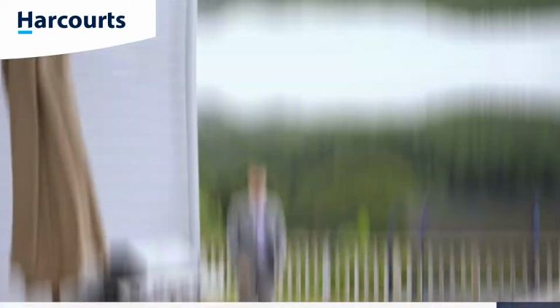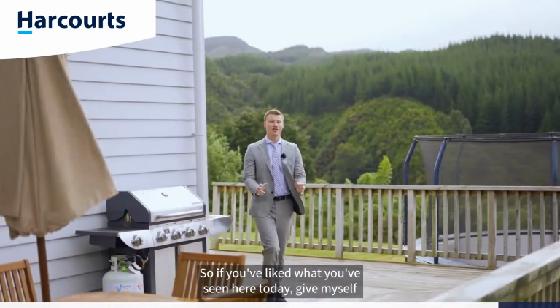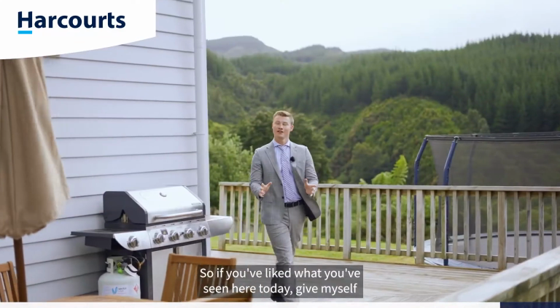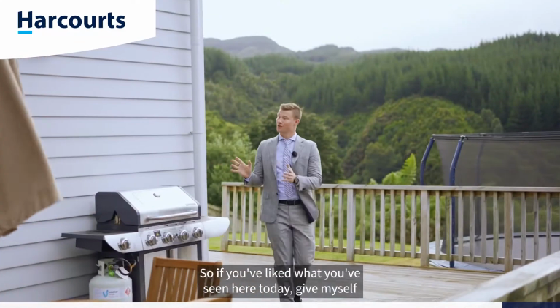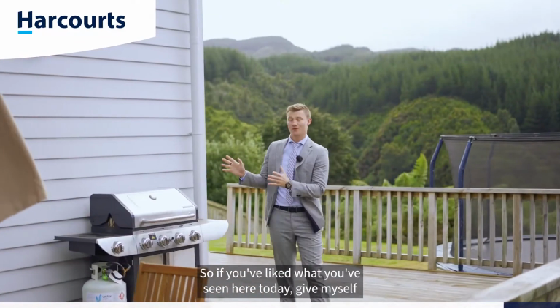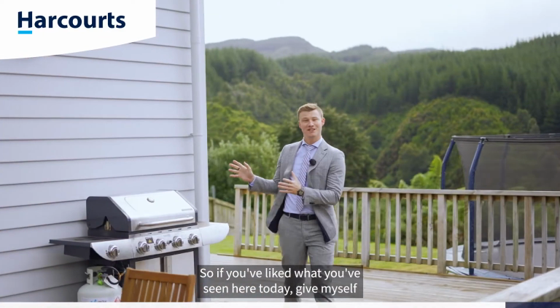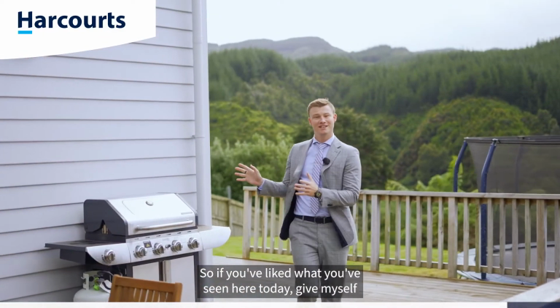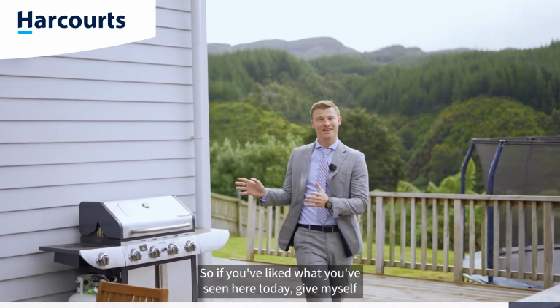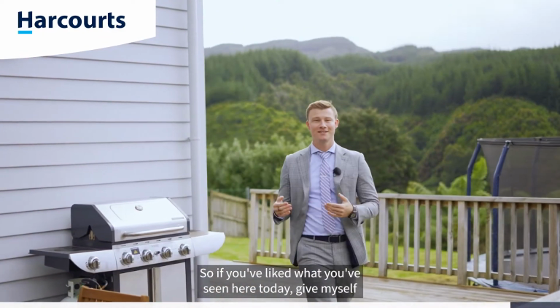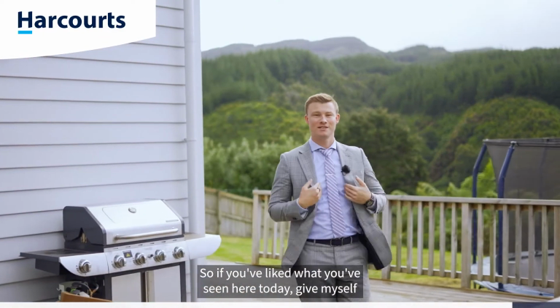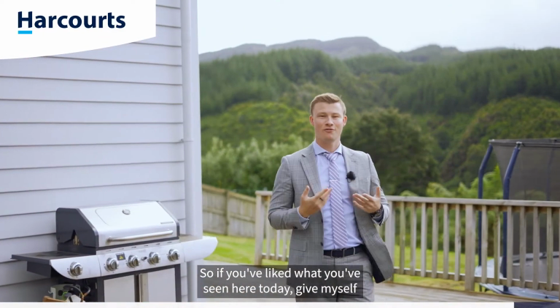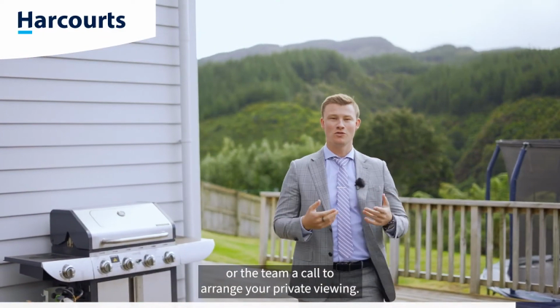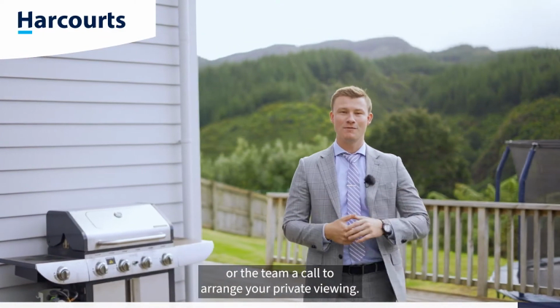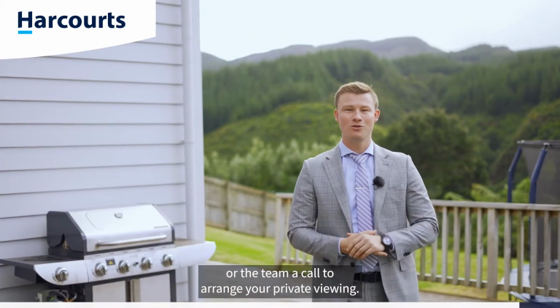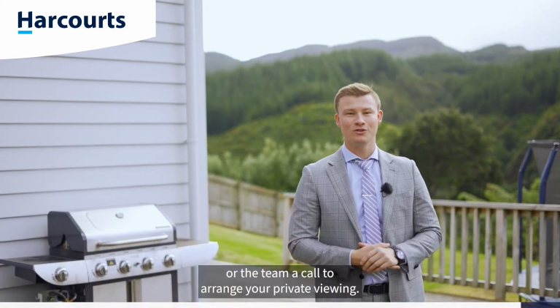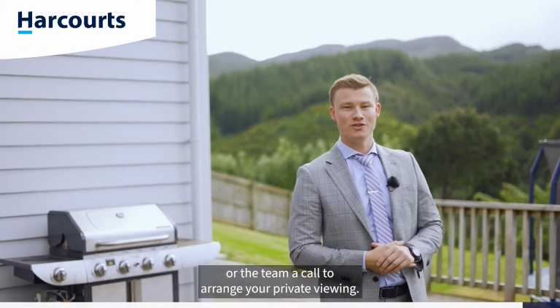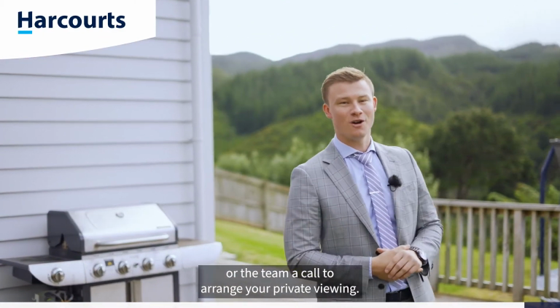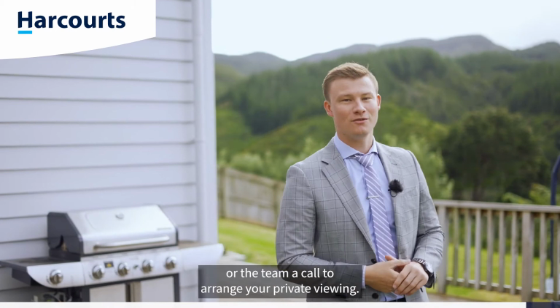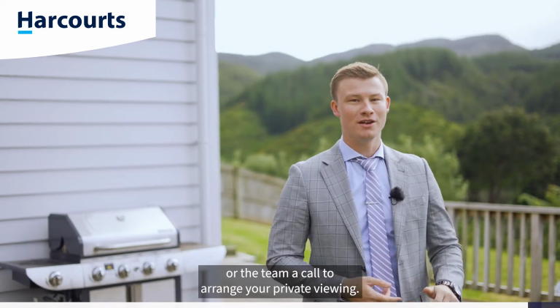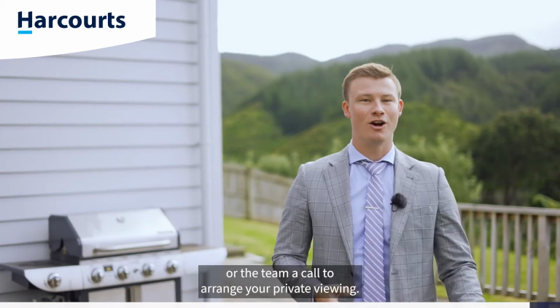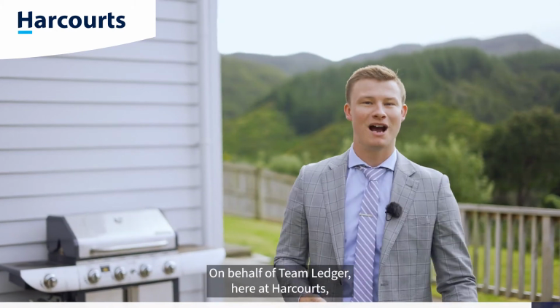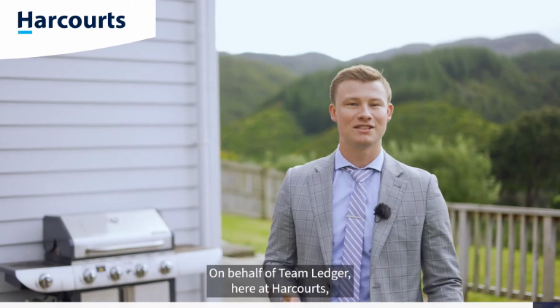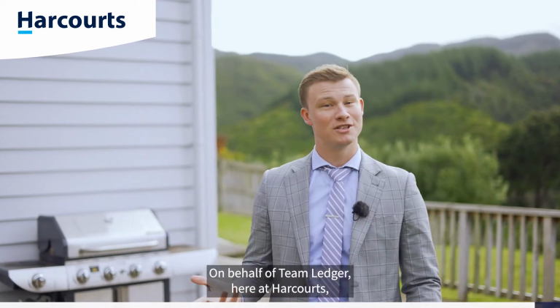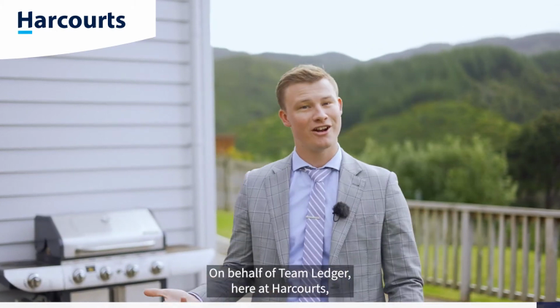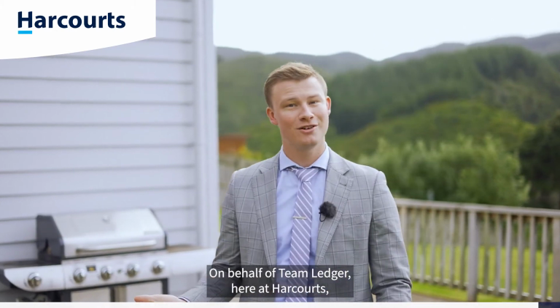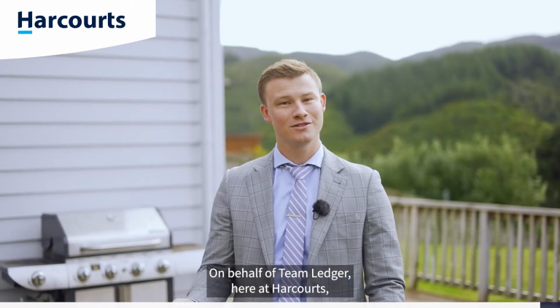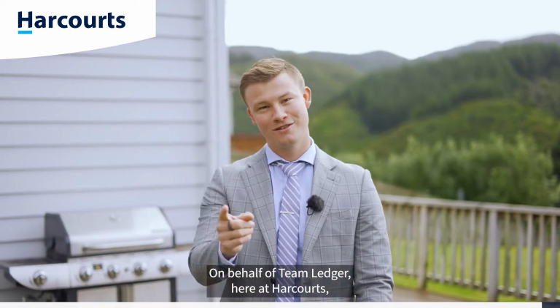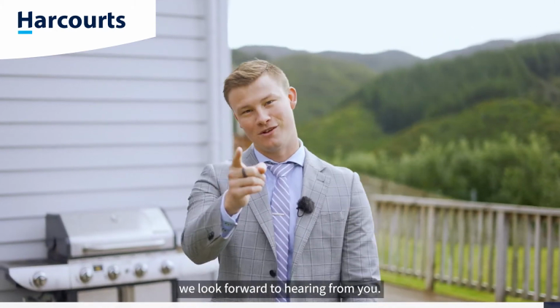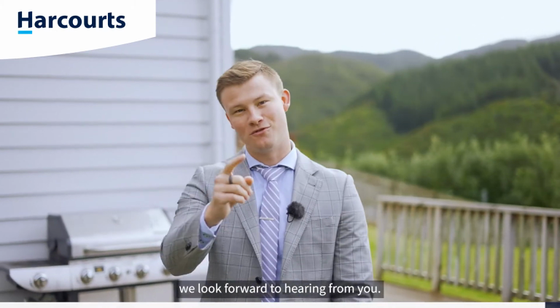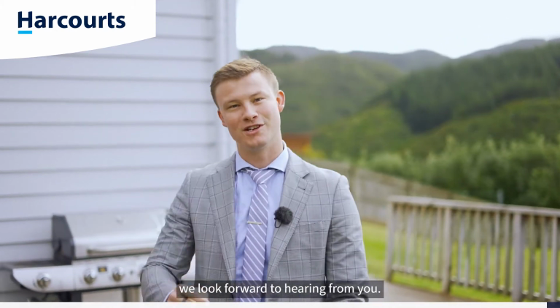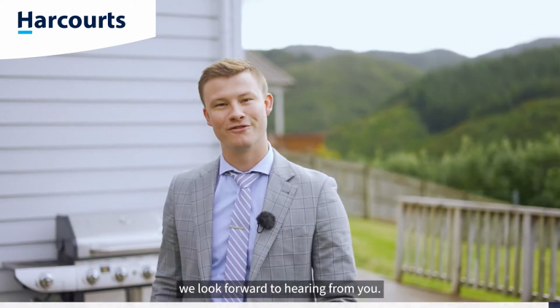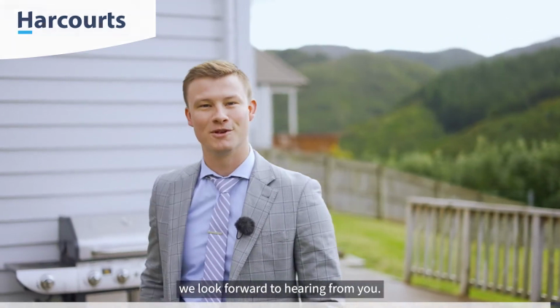If you've liked what you've seen here today, give myself or the team a call to arrange your private viewing. On behalf of Team Ledger here at Harcourts, we look forward to hearing from you.